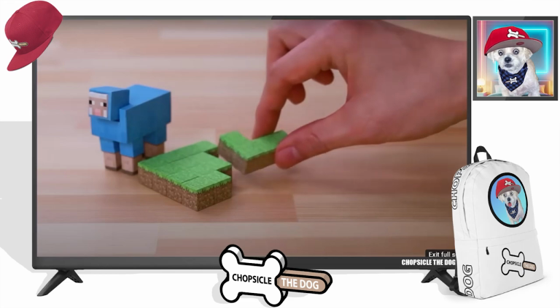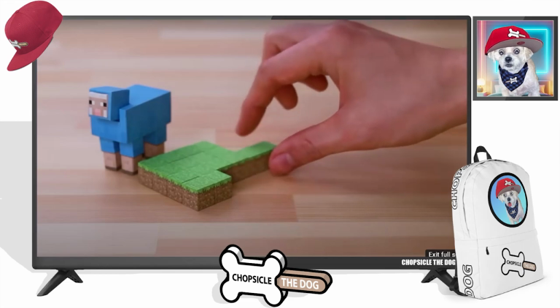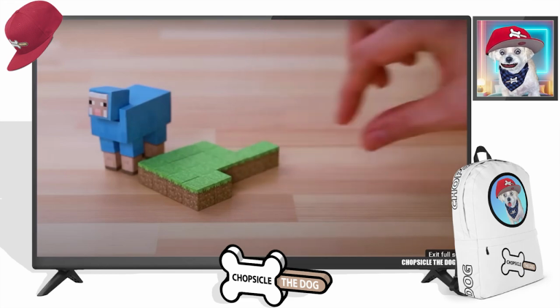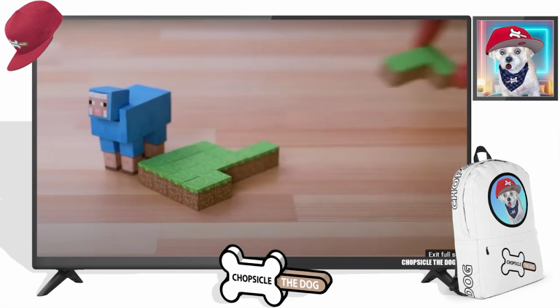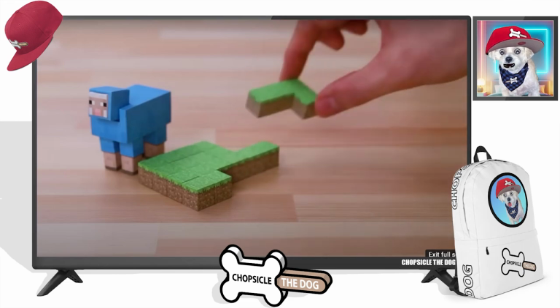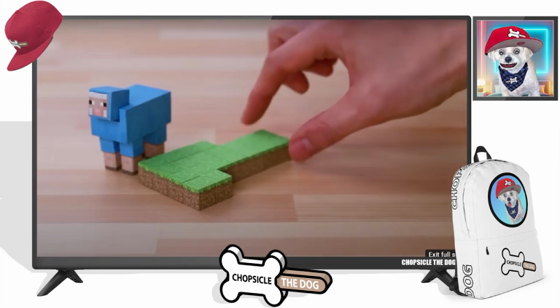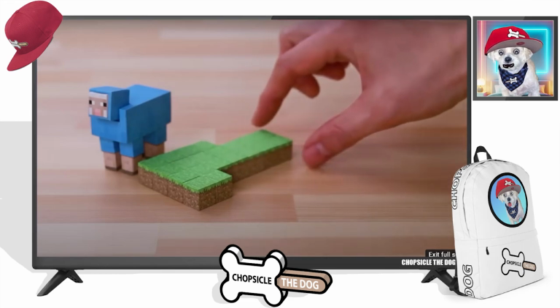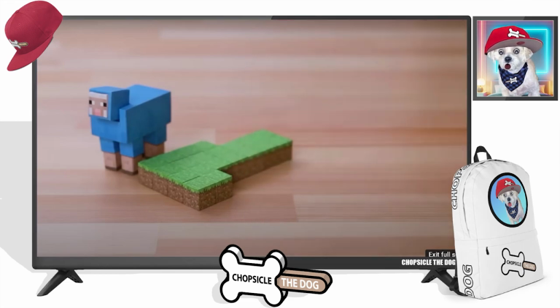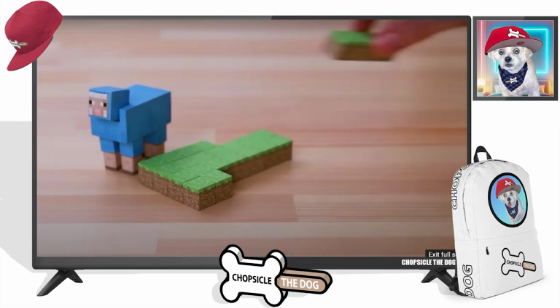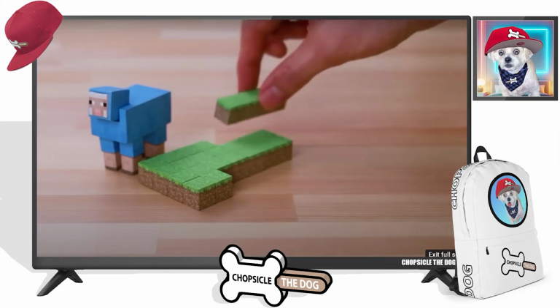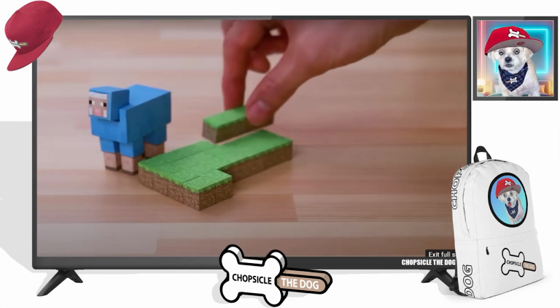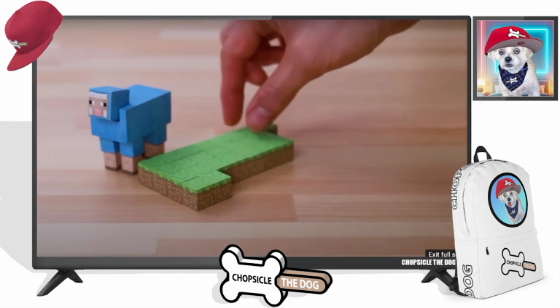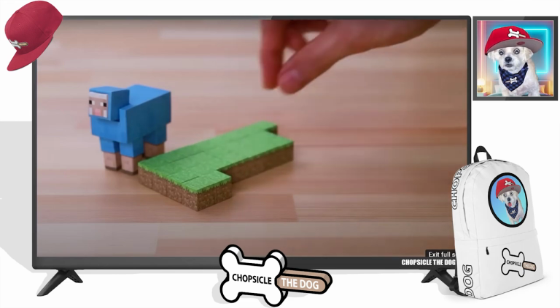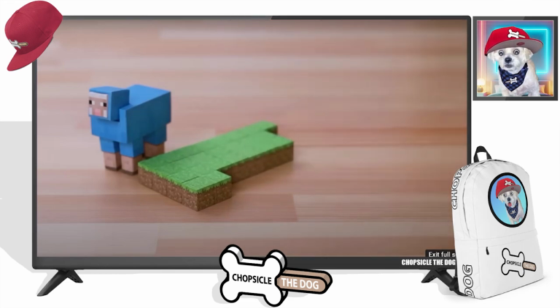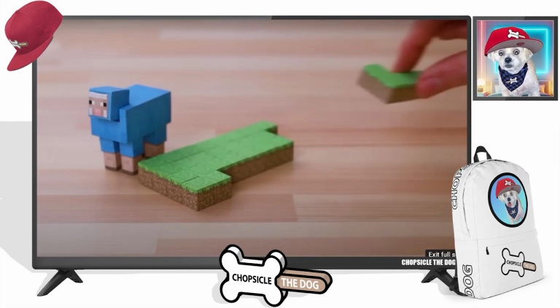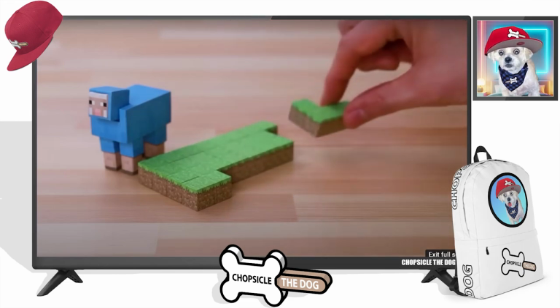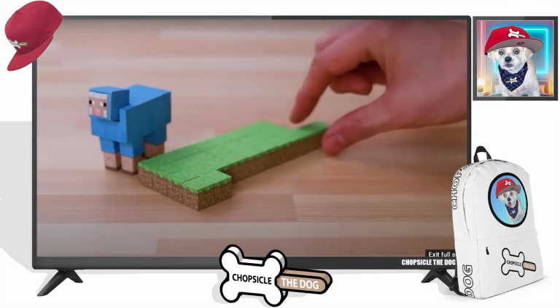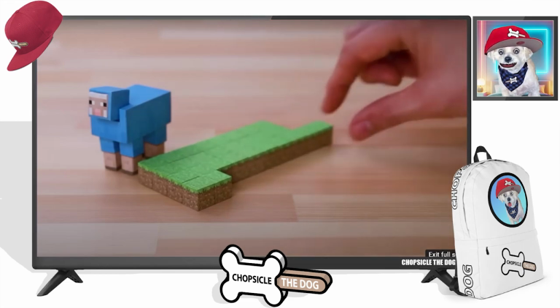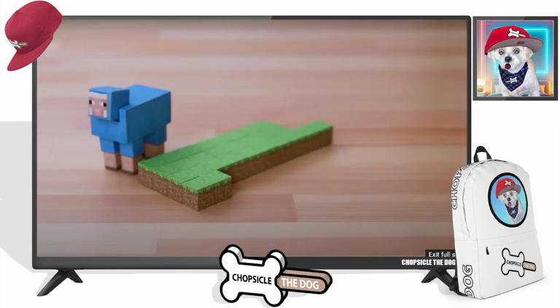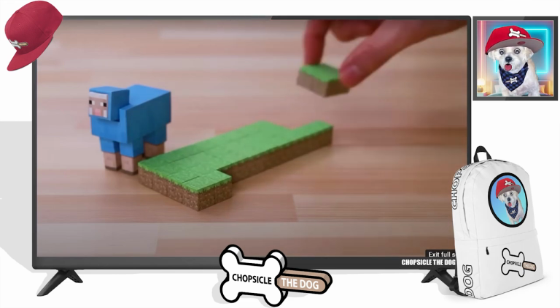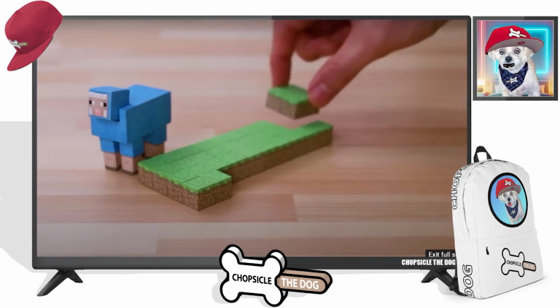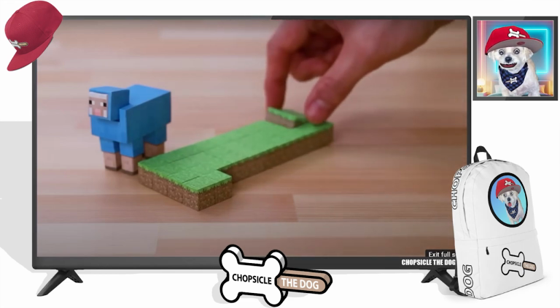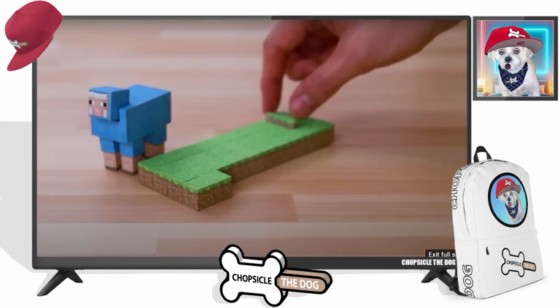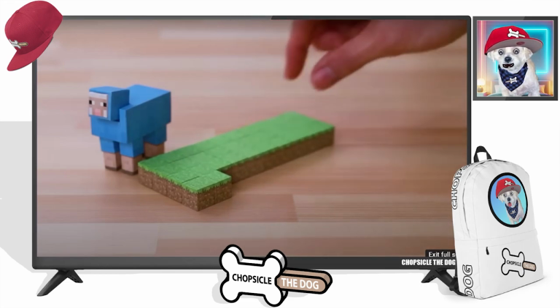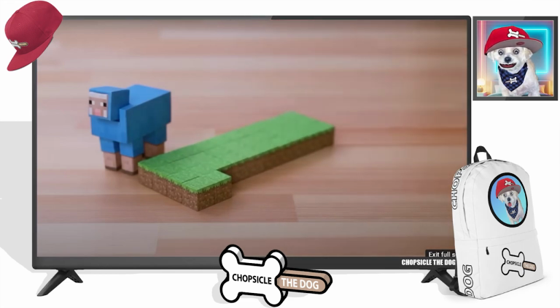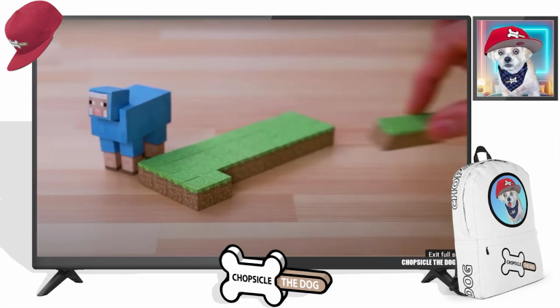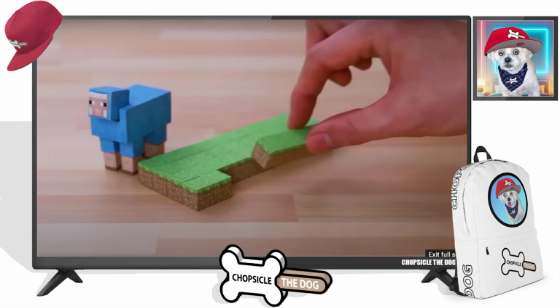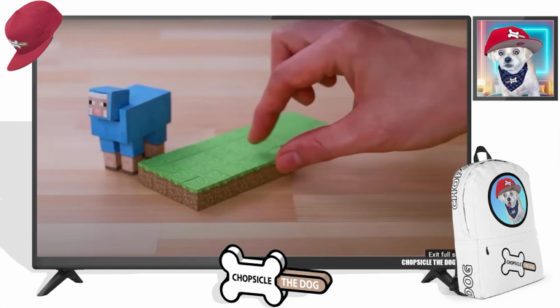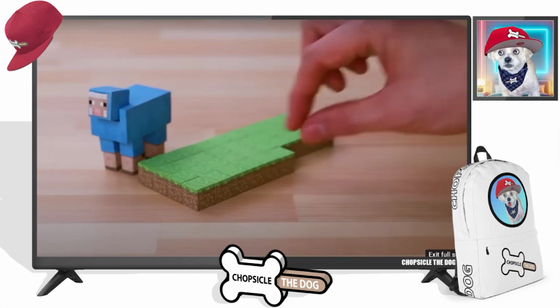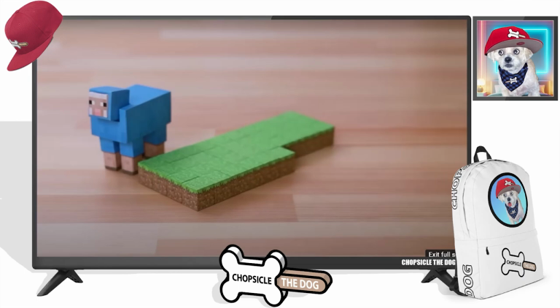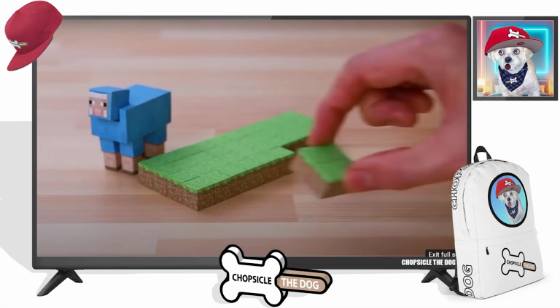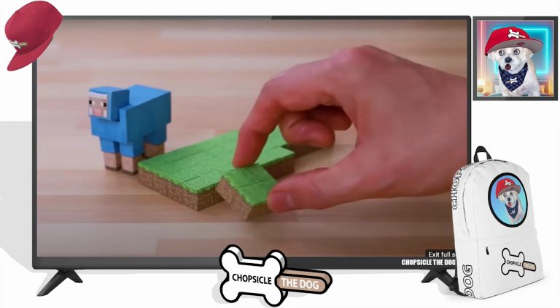How cute are those sheep? Come on. These are the cutest sheep. I love it.